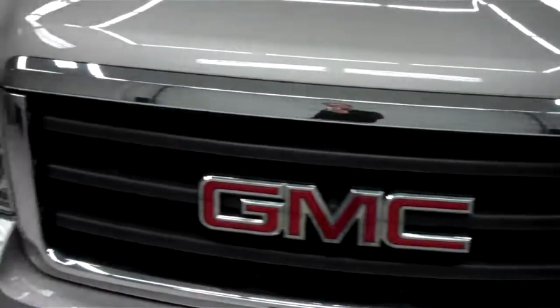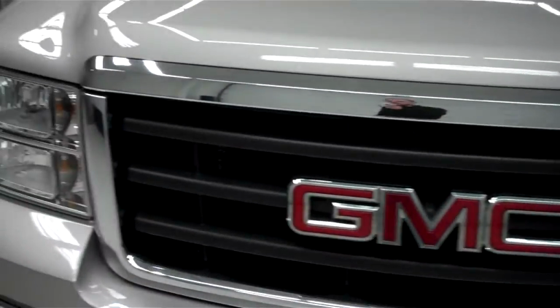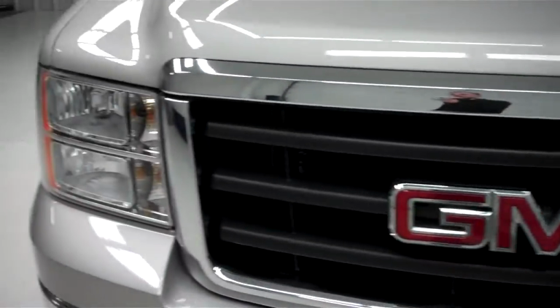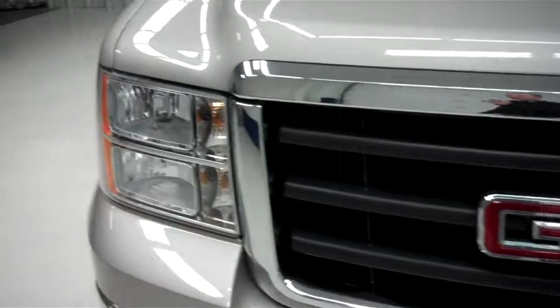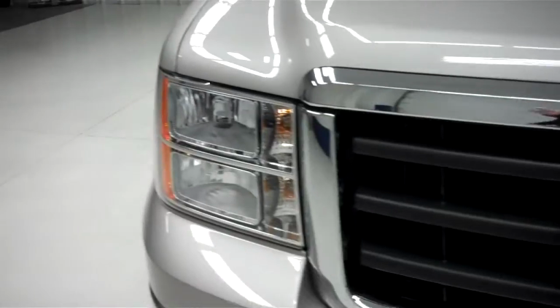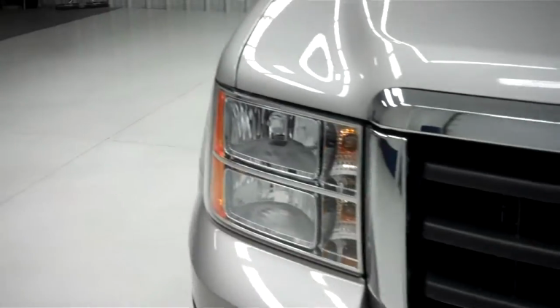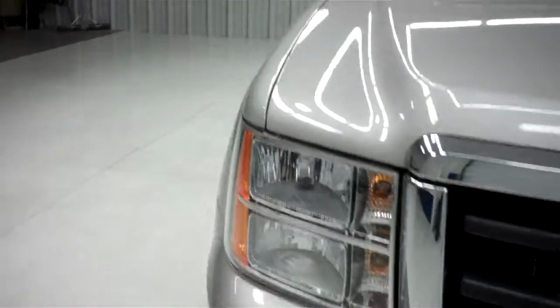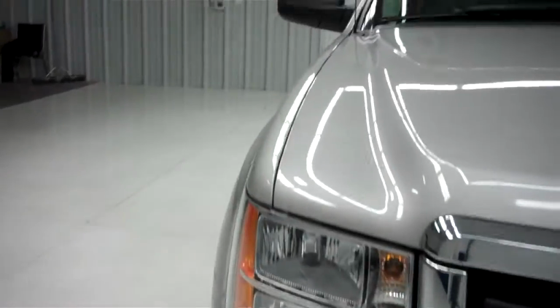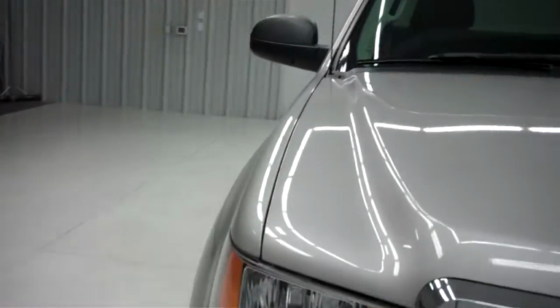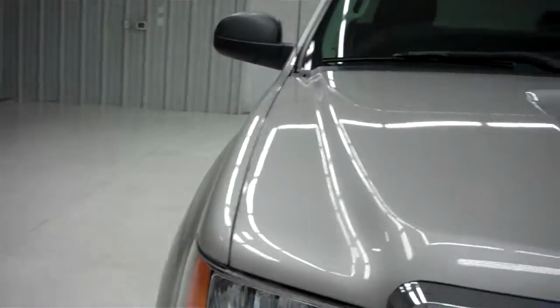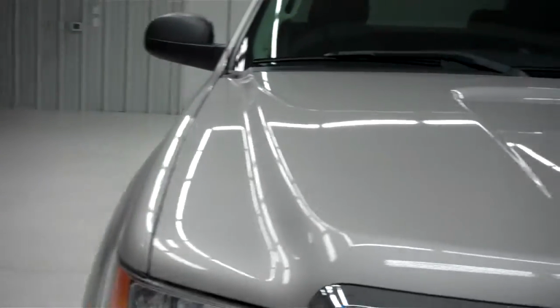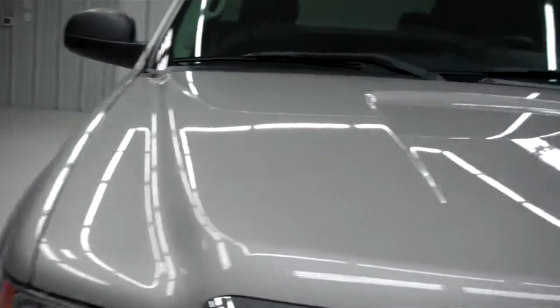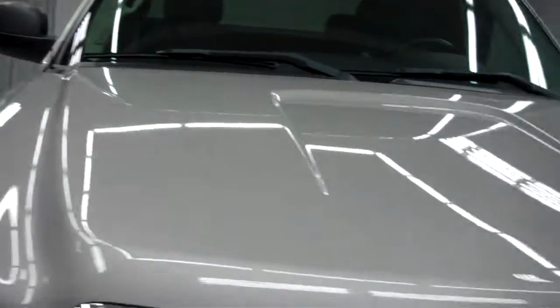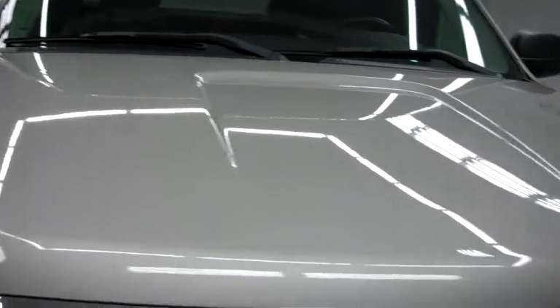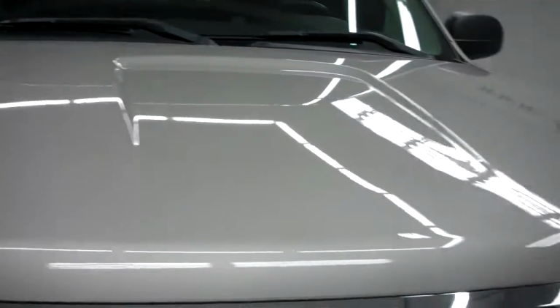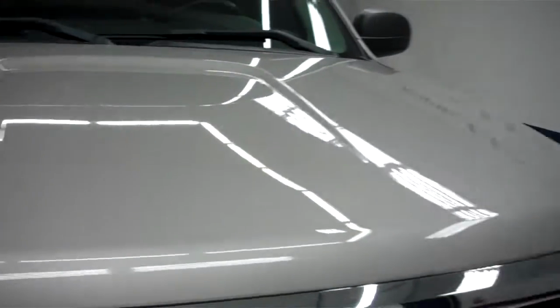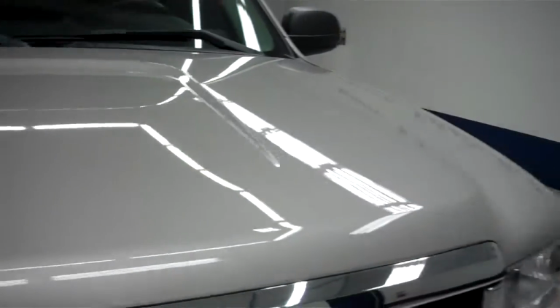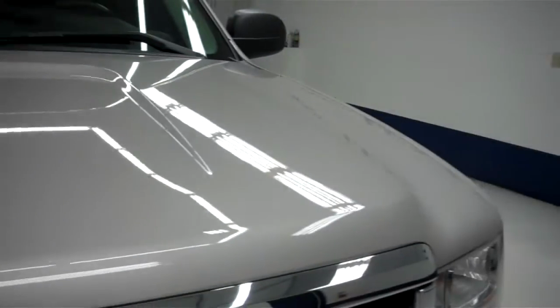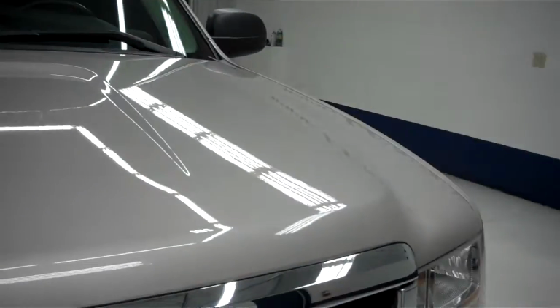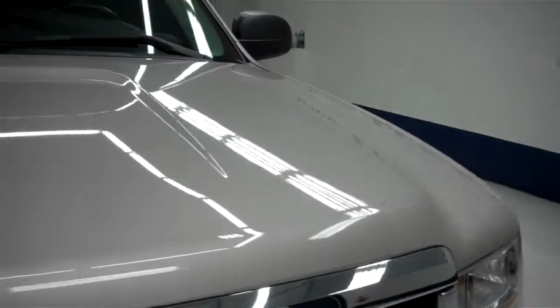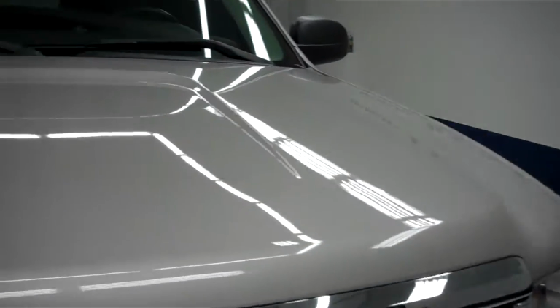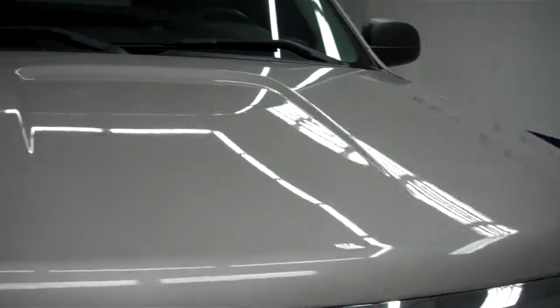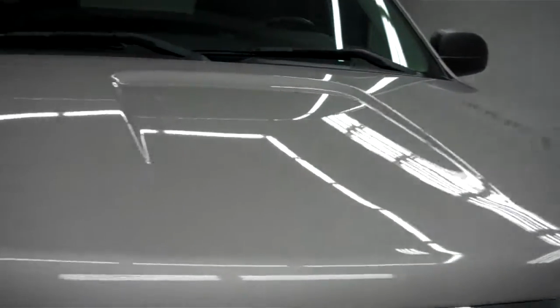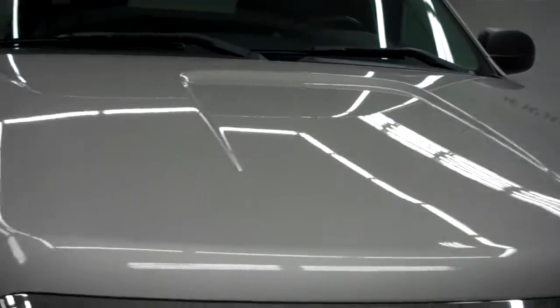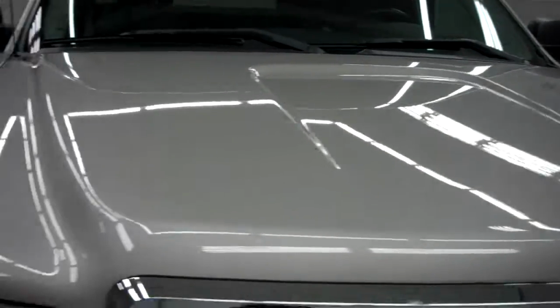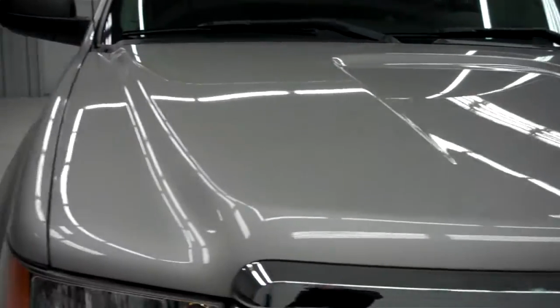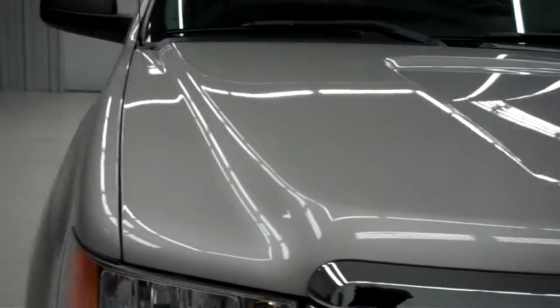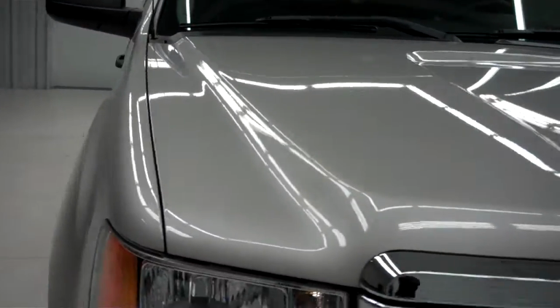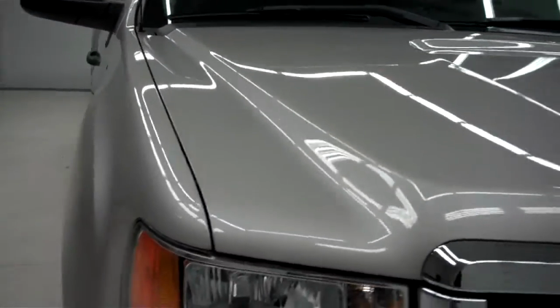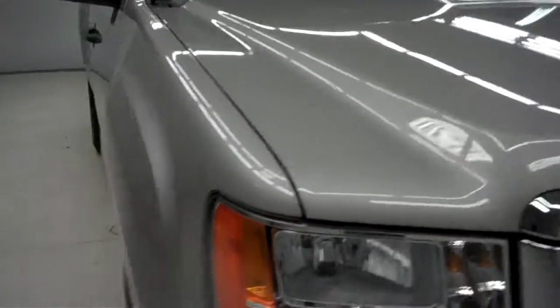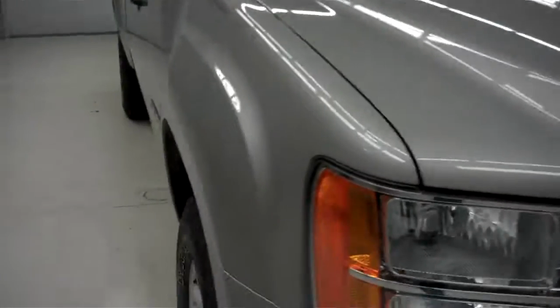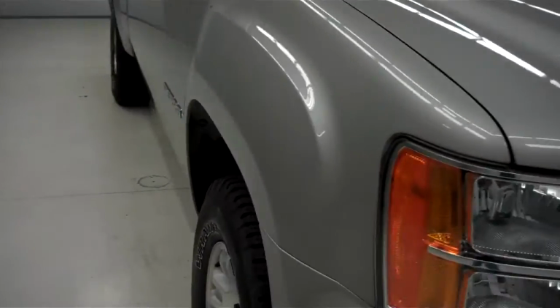The grille of the vehicle is very clean along with the hood. The hood does not have any dings or dents.